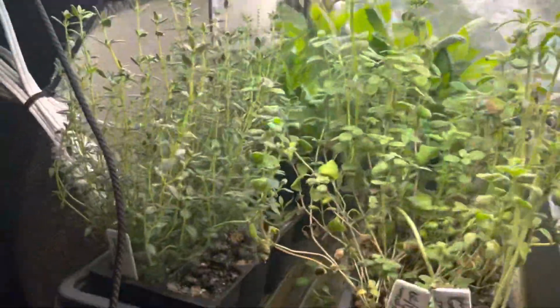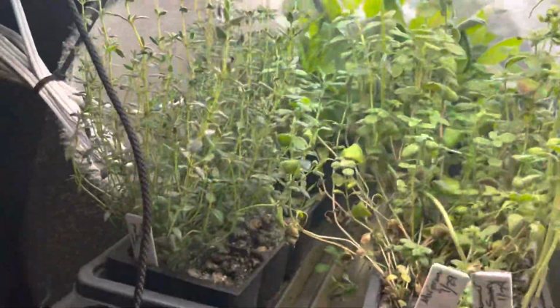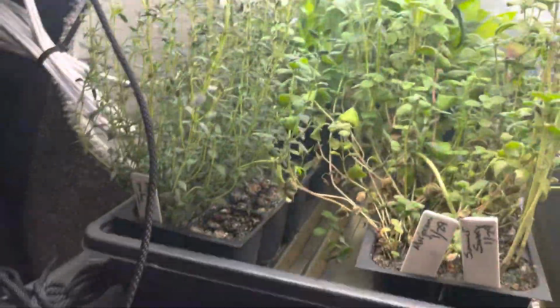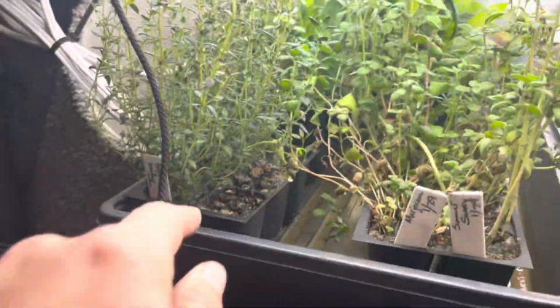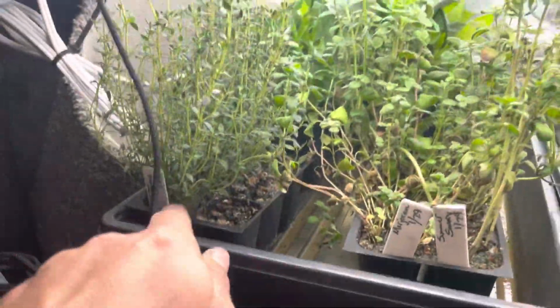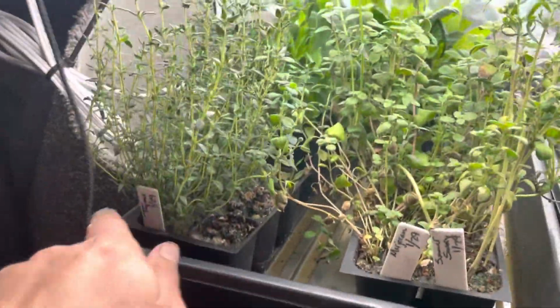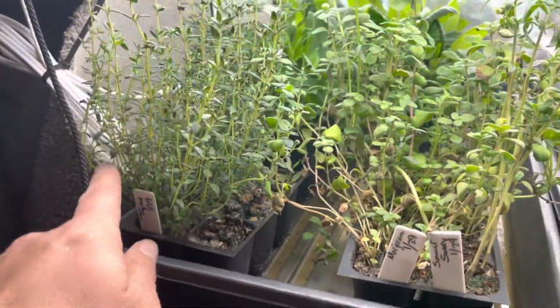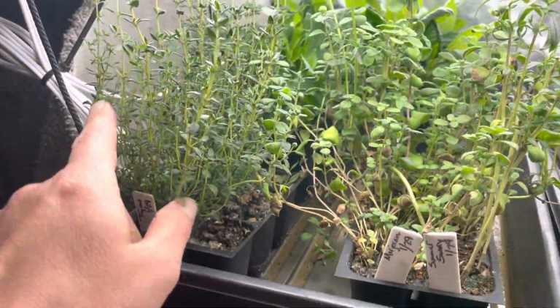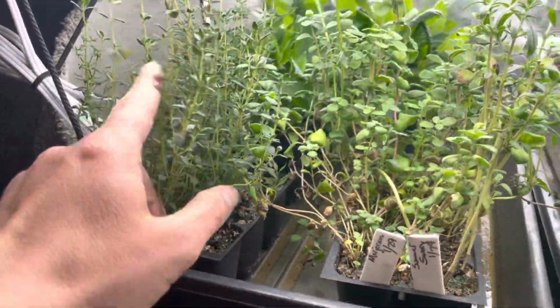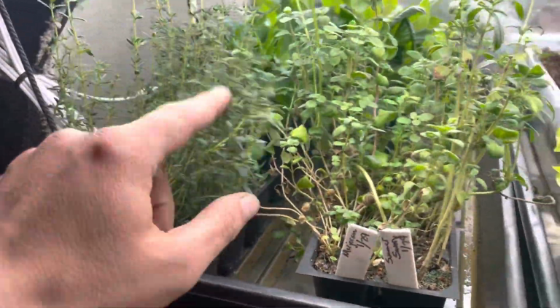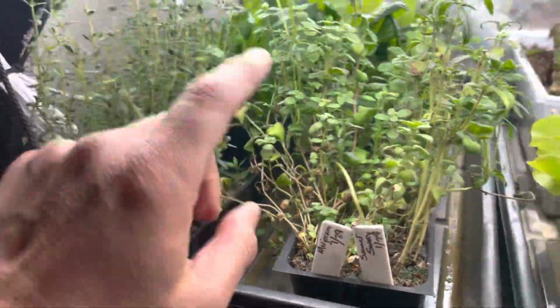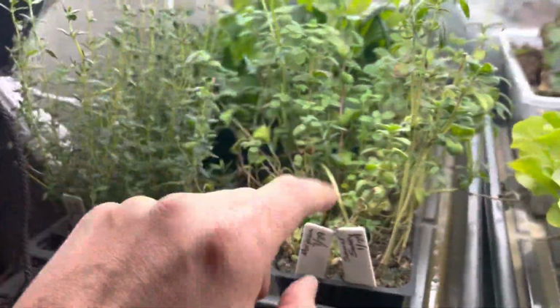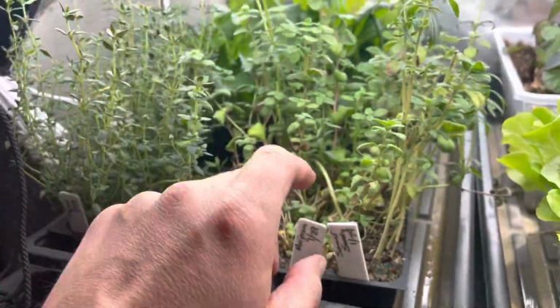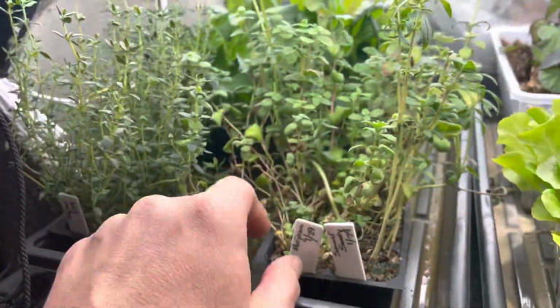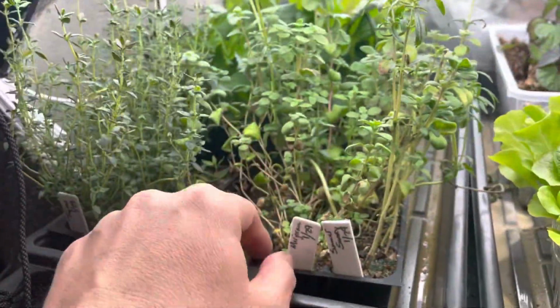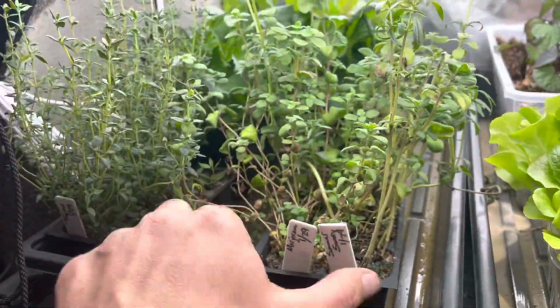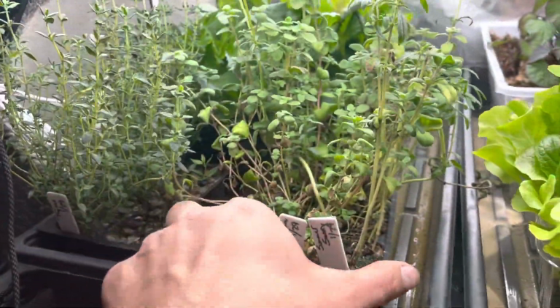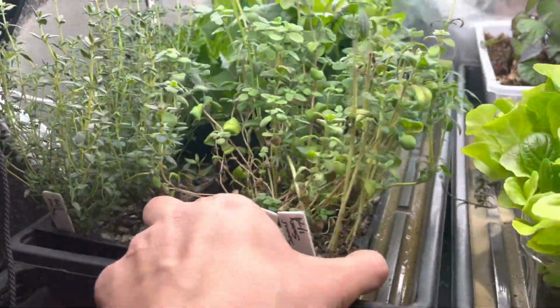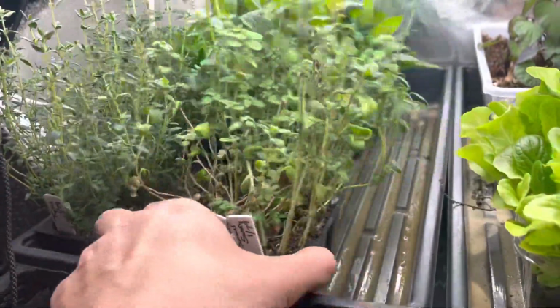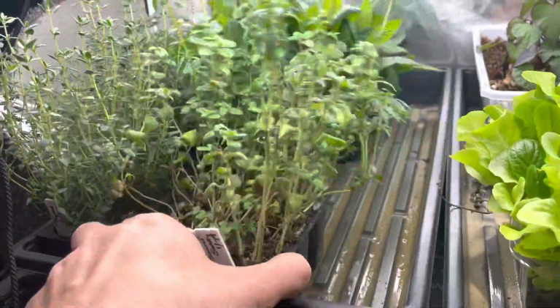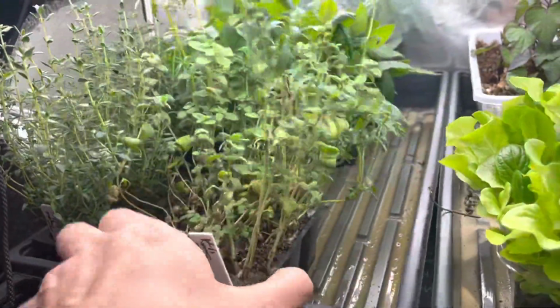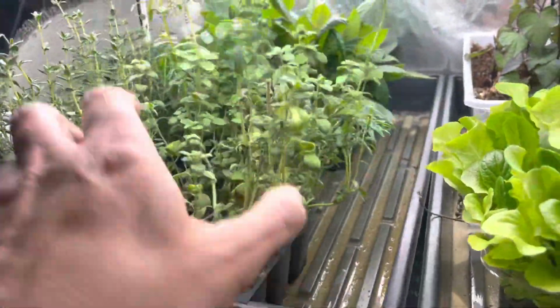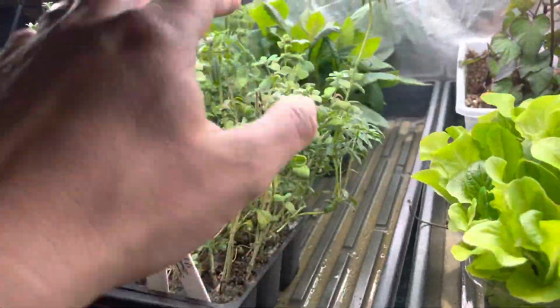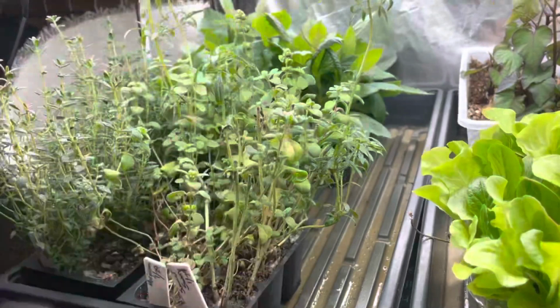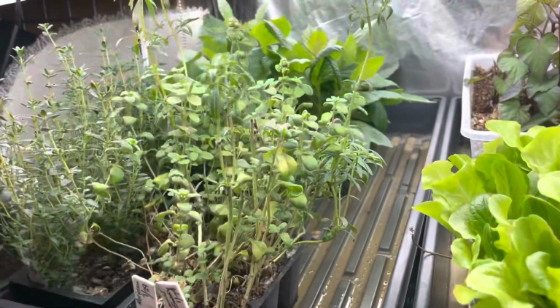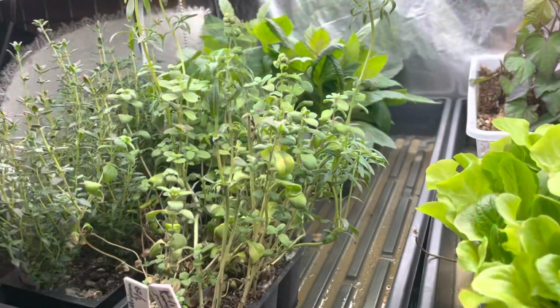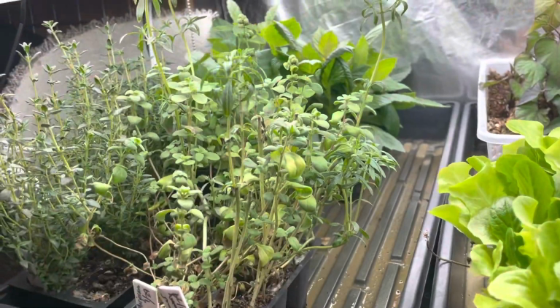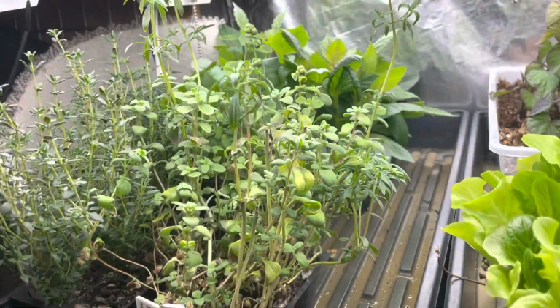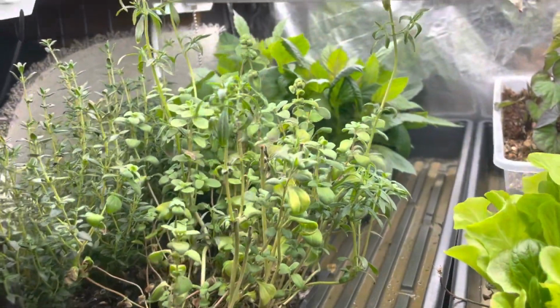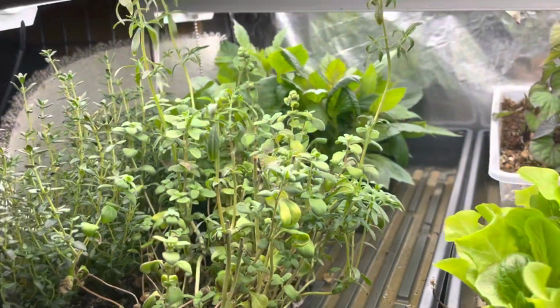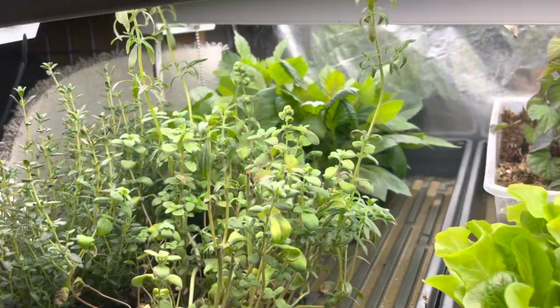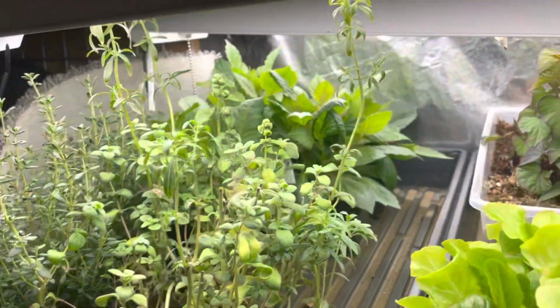Some random herbs here, like some thyme, marjoram, and summer savory. I had to top those because they were getting so big already.